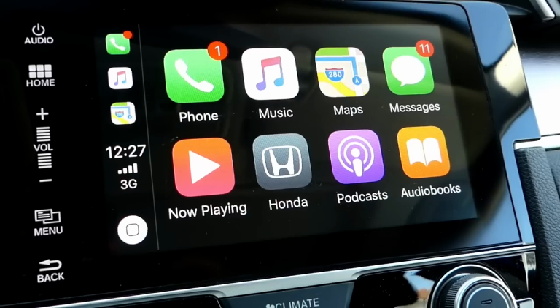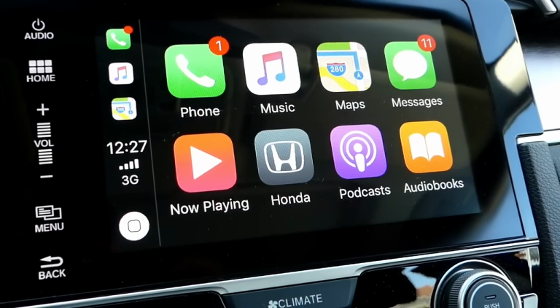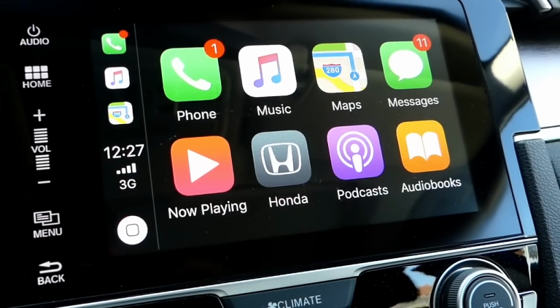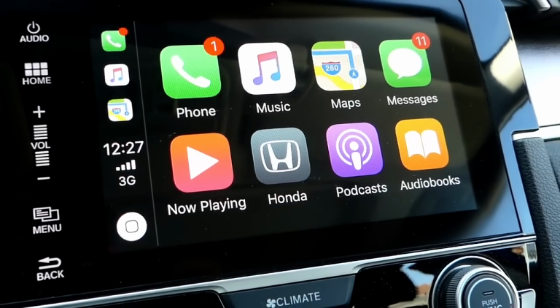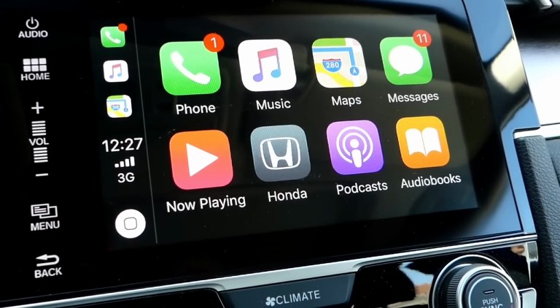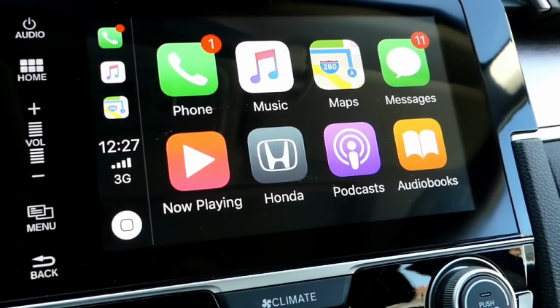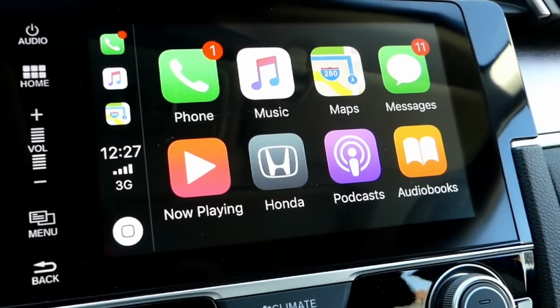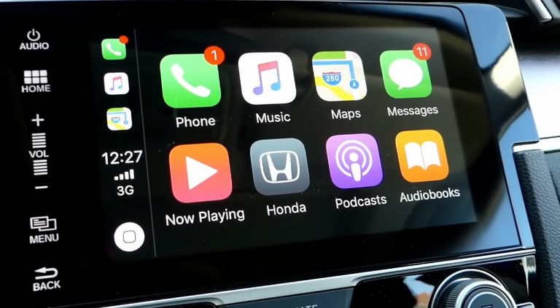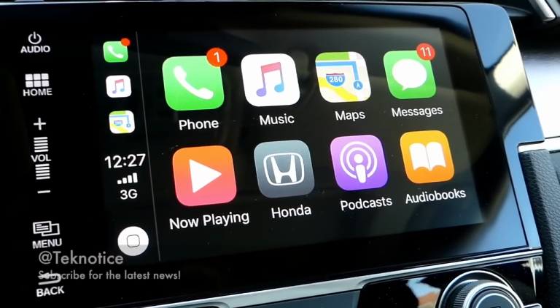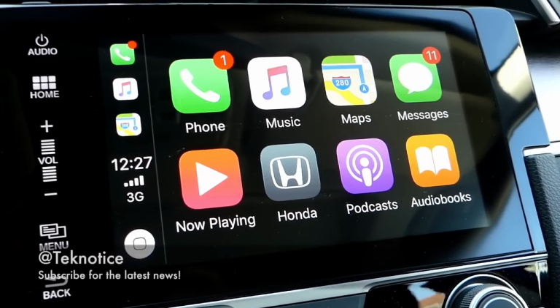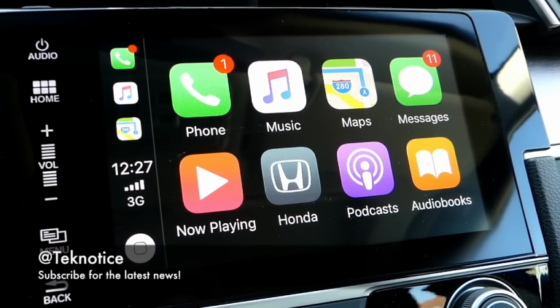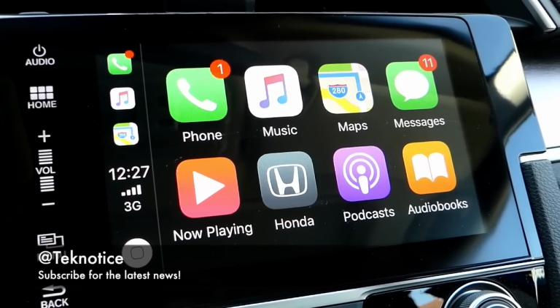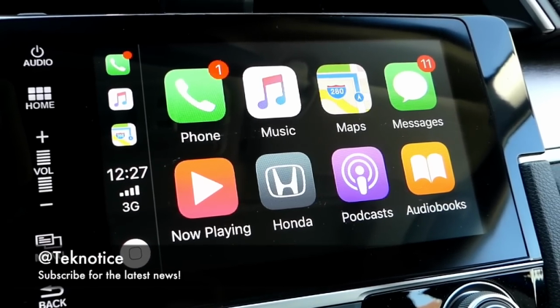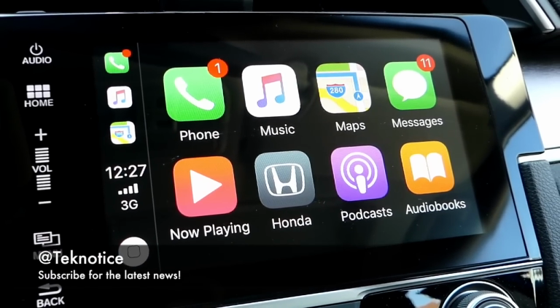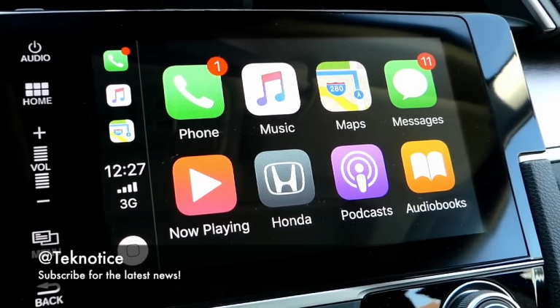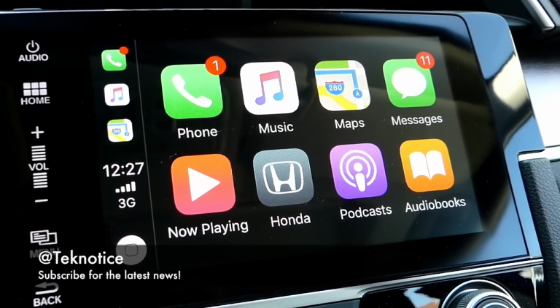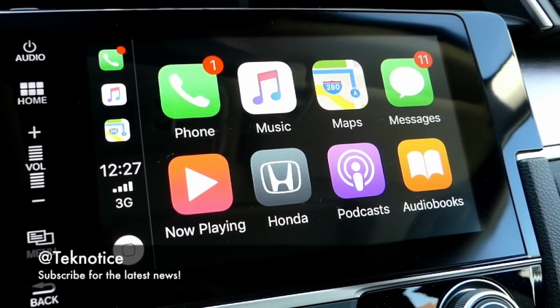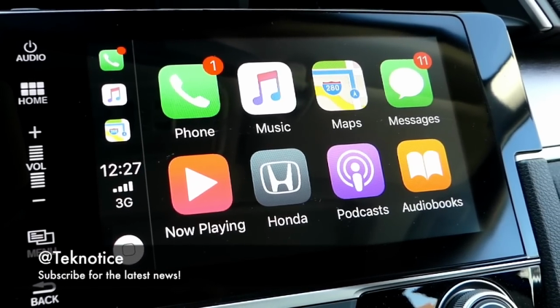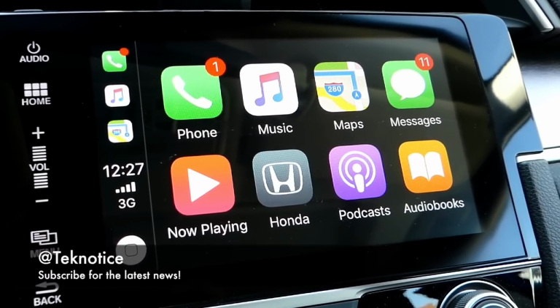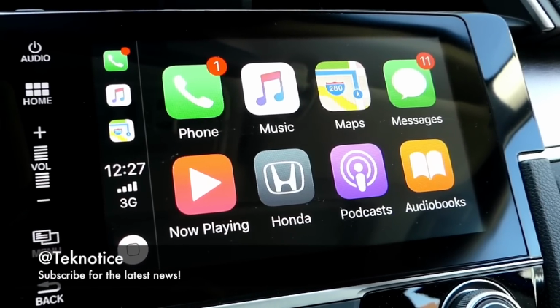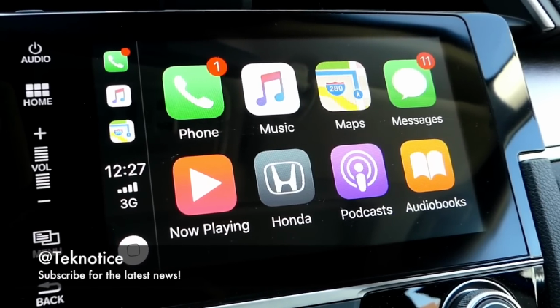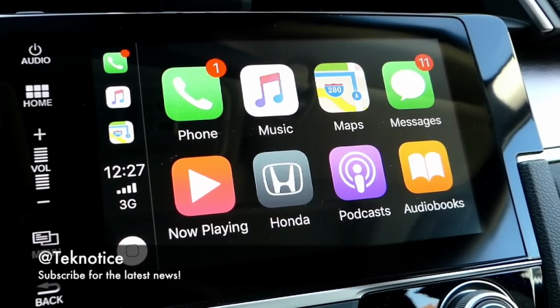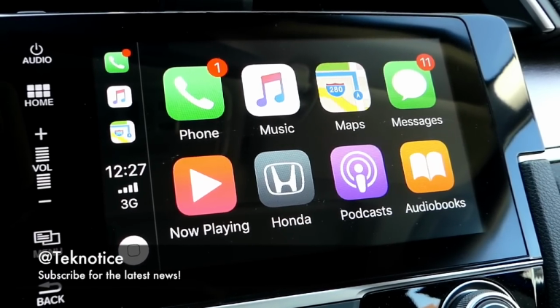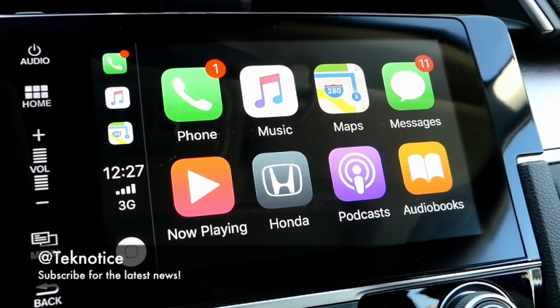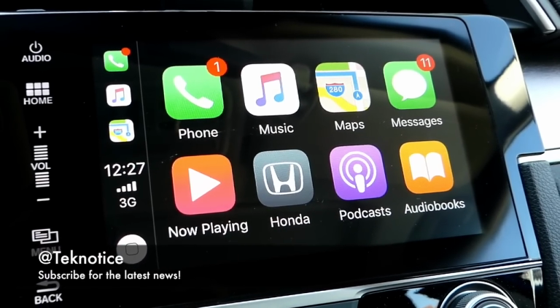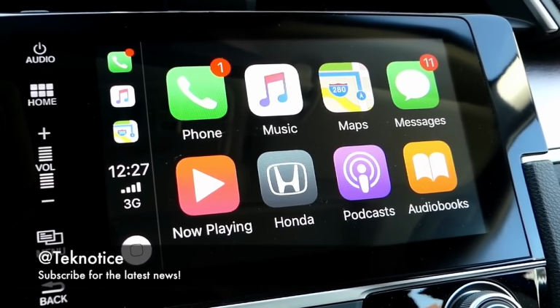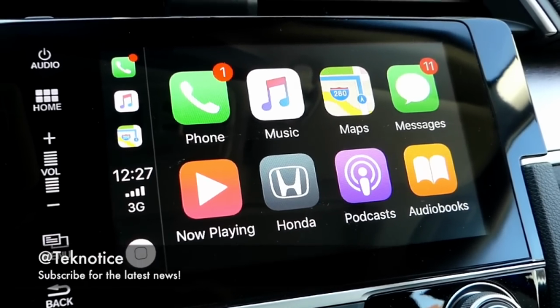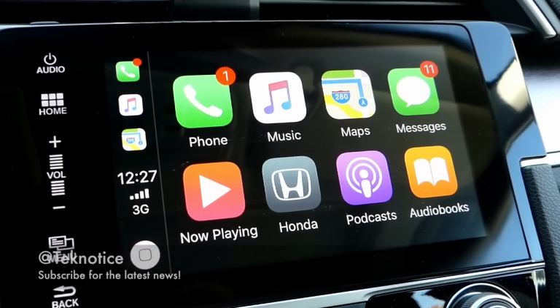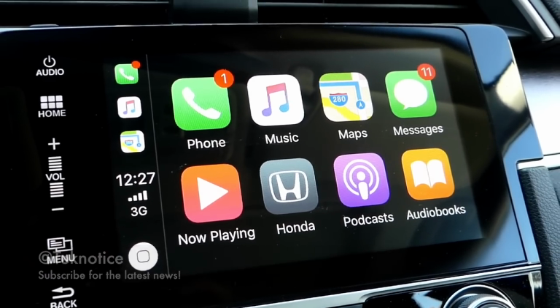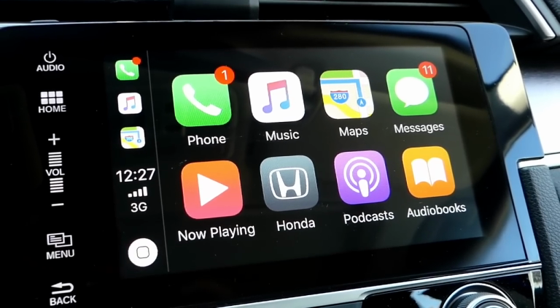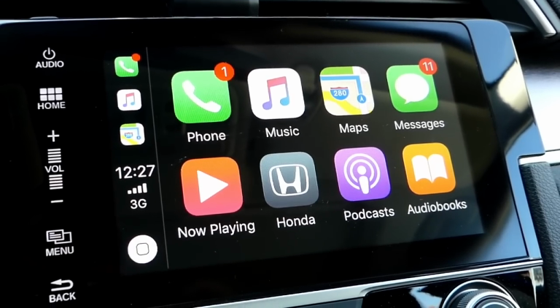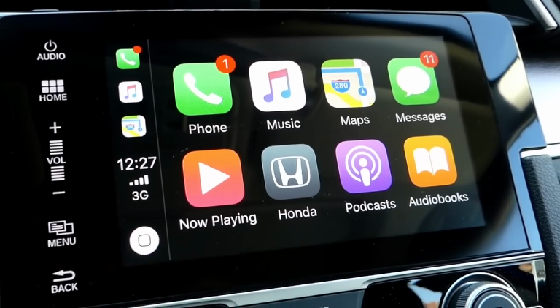Hey, what's up guys? TechNotice here and this is just an updated video to iOS 11 beta 2 running on Apple CarPlay.